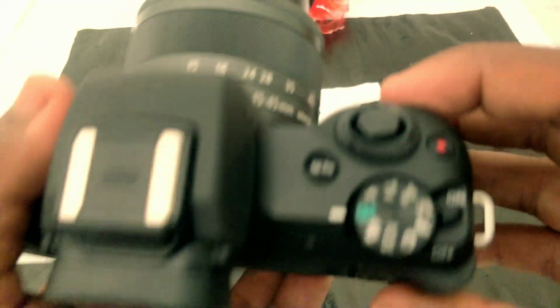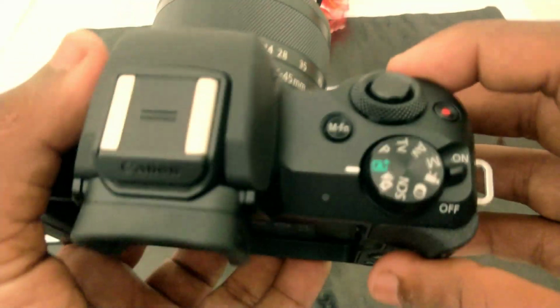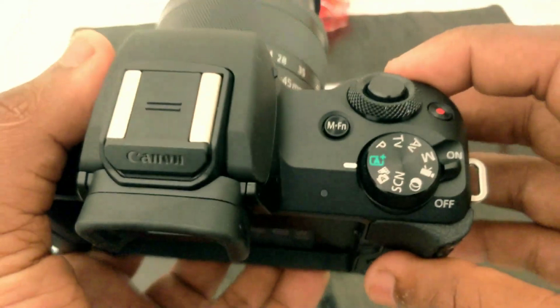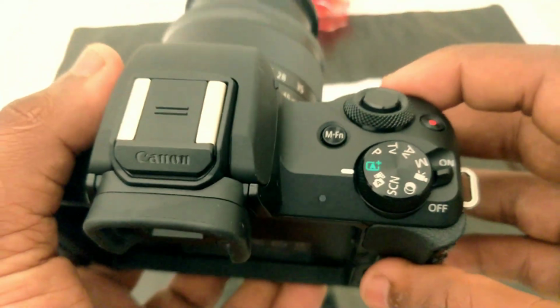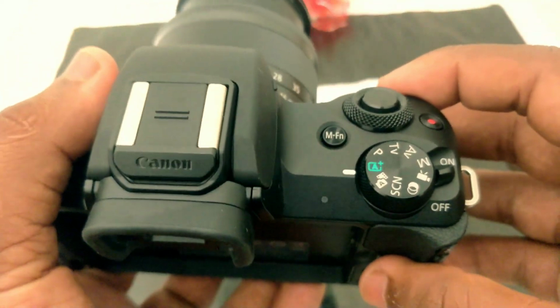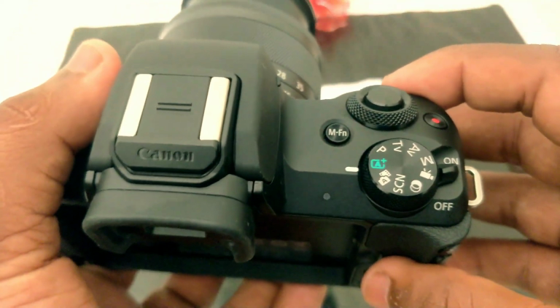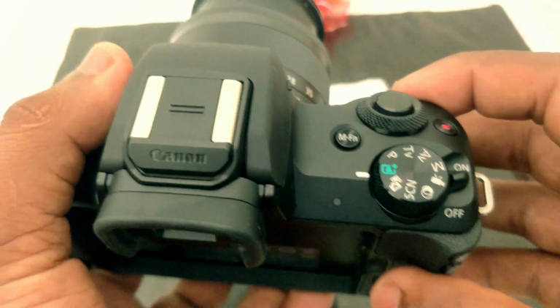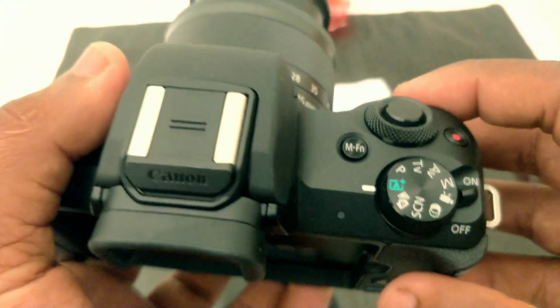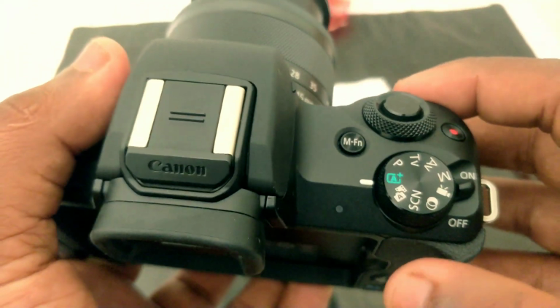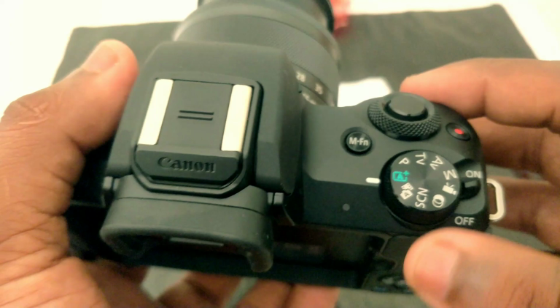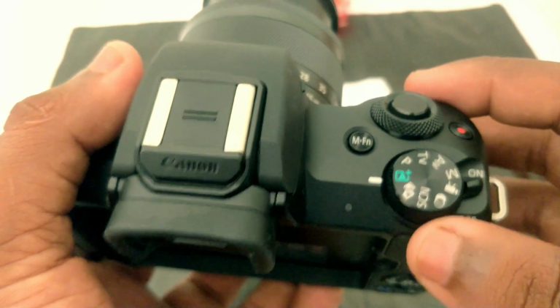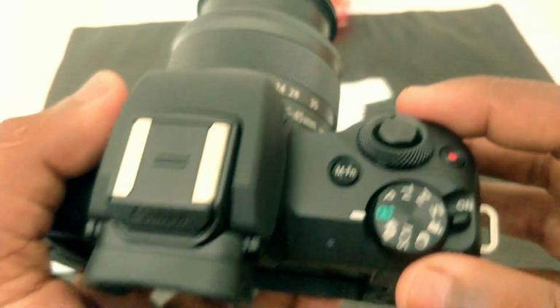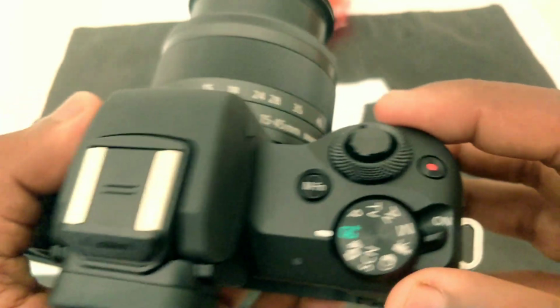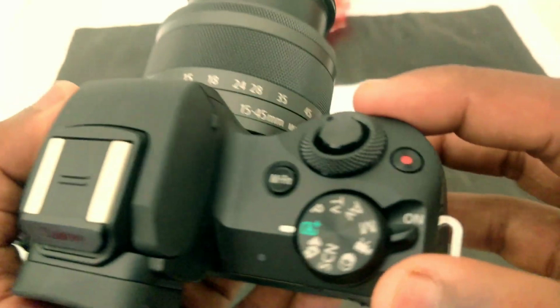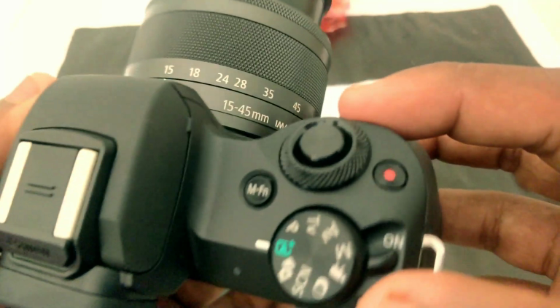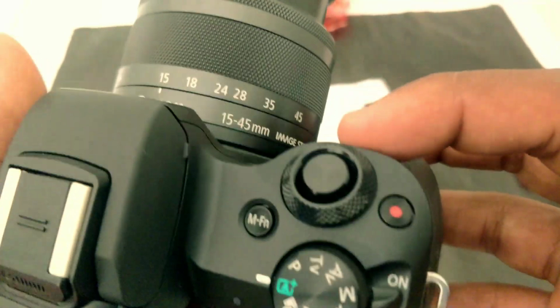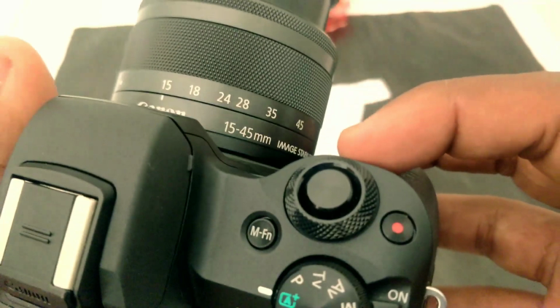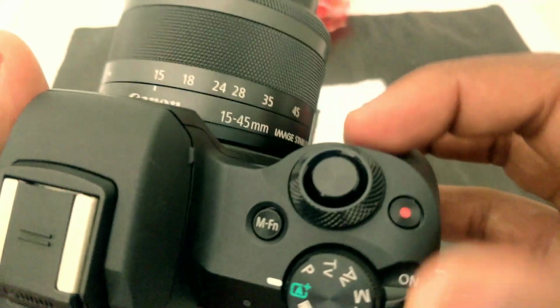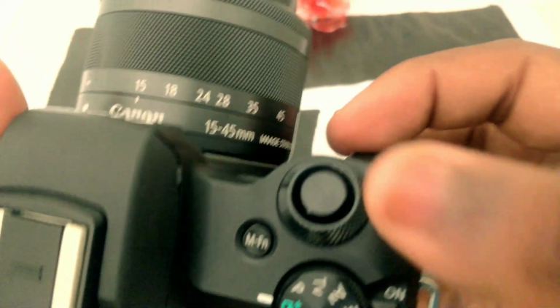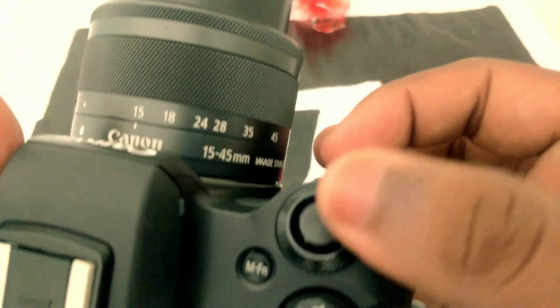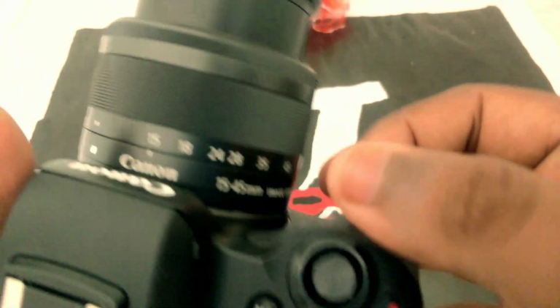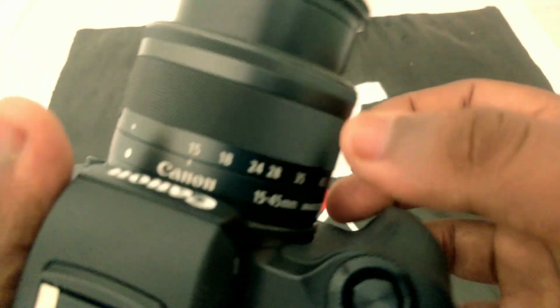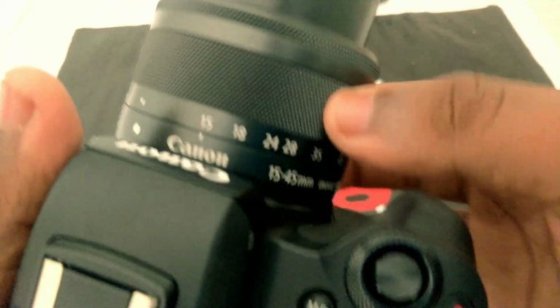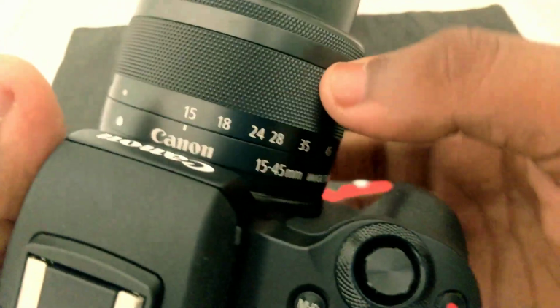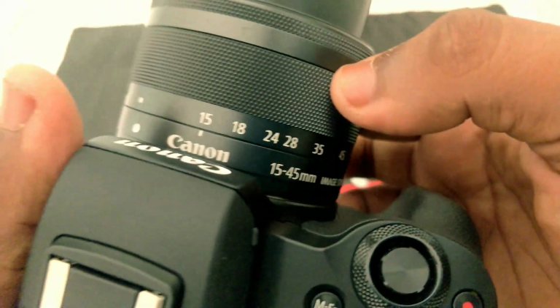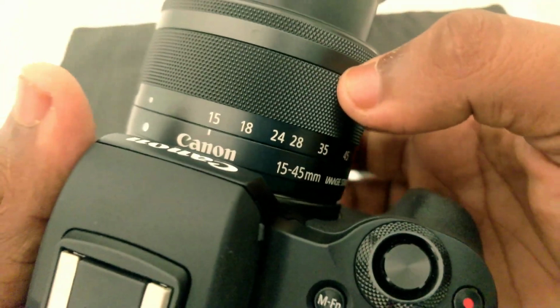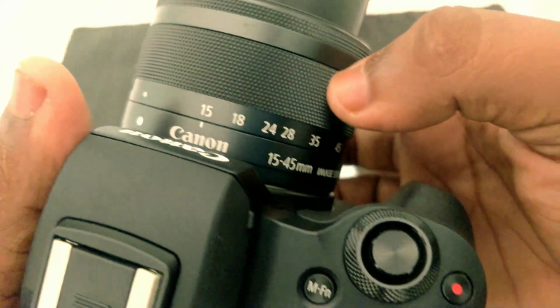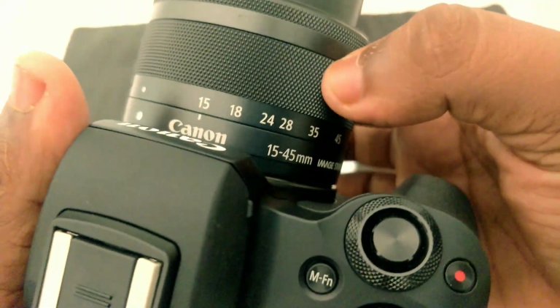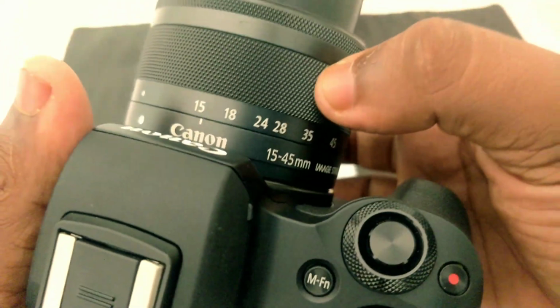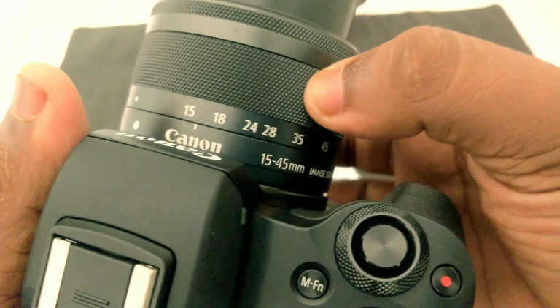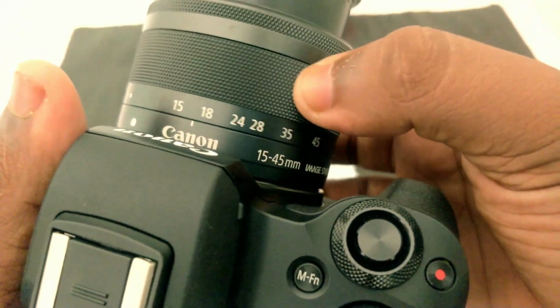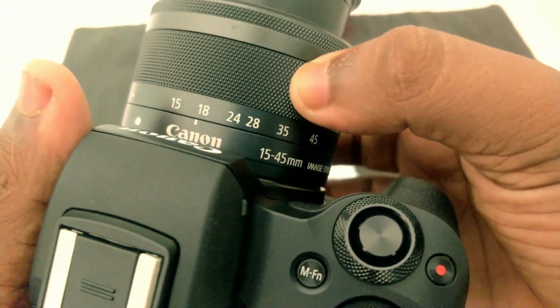Slow-mo videos are available on this camera. You can also use the video modes available. As I showed you, I showed you the lens options on this camera.